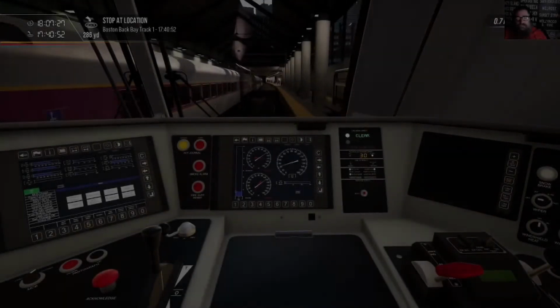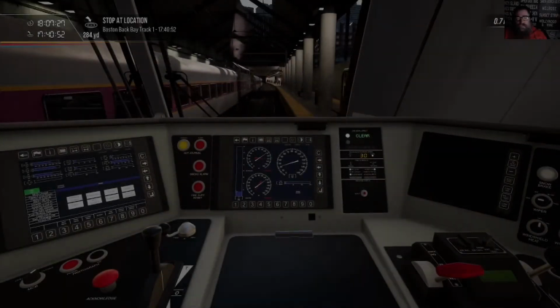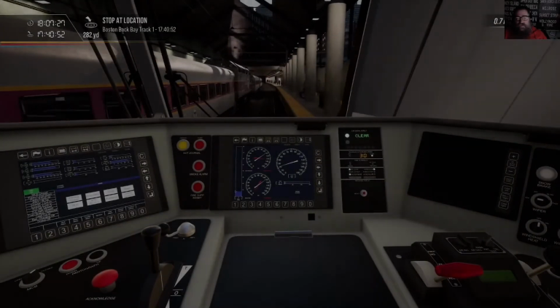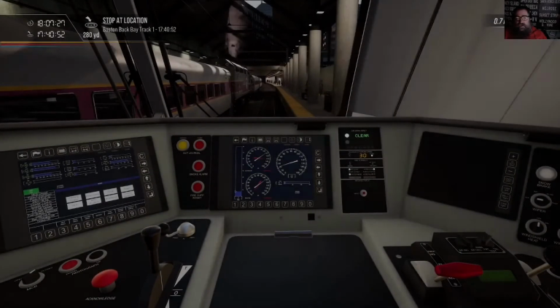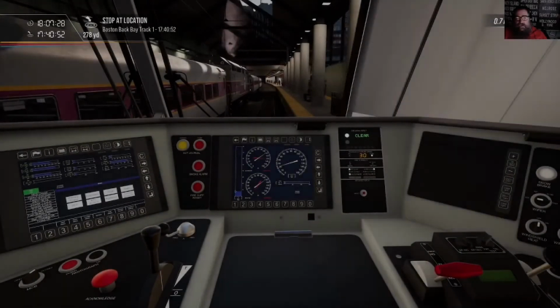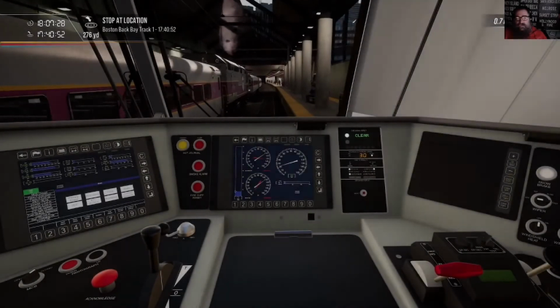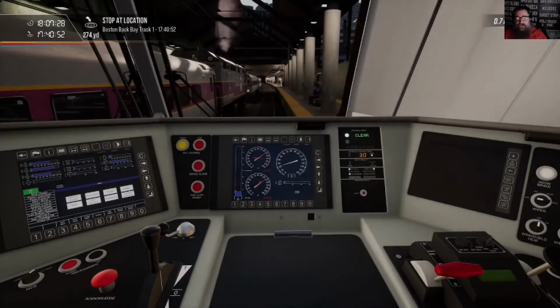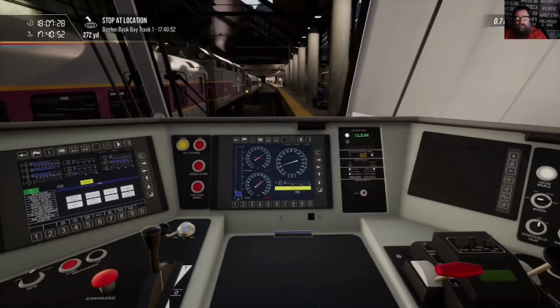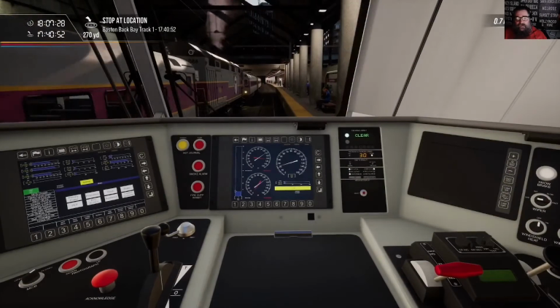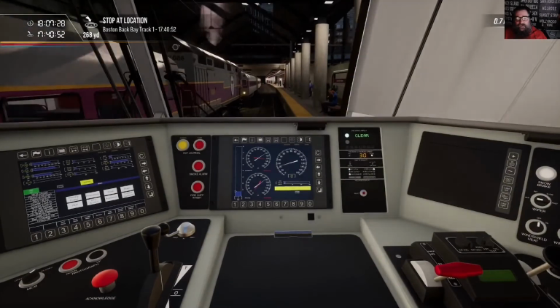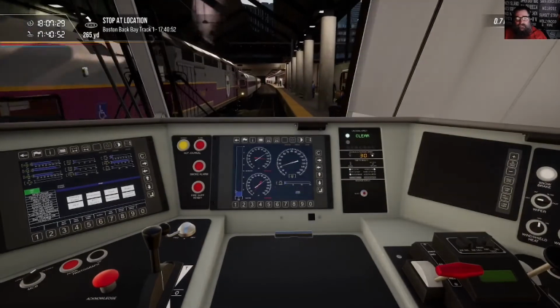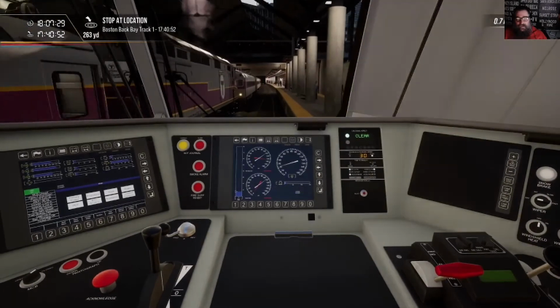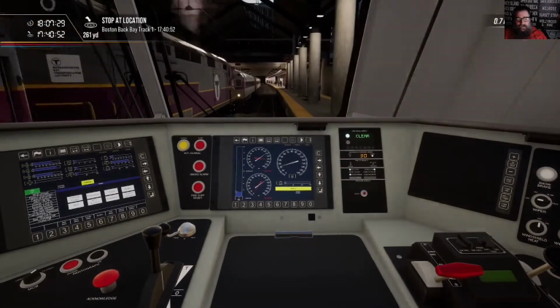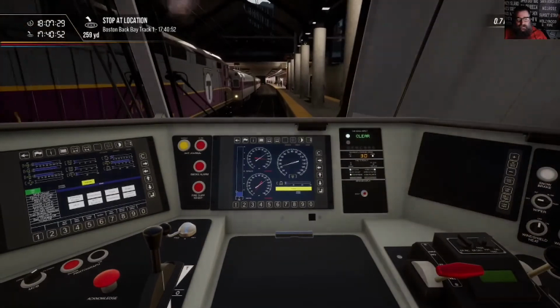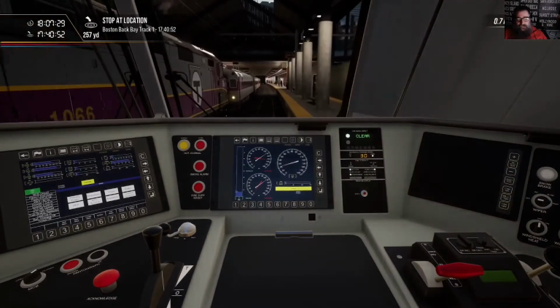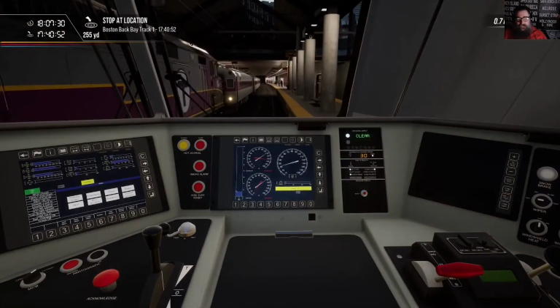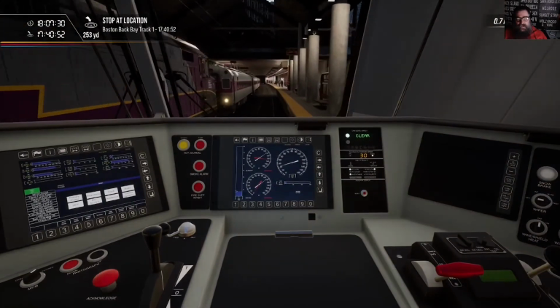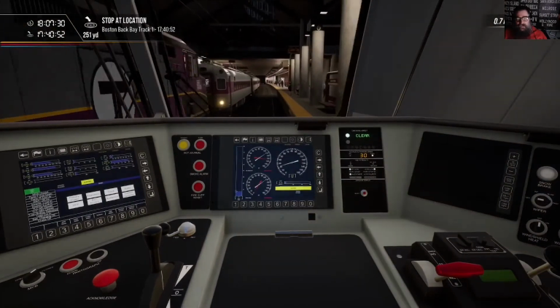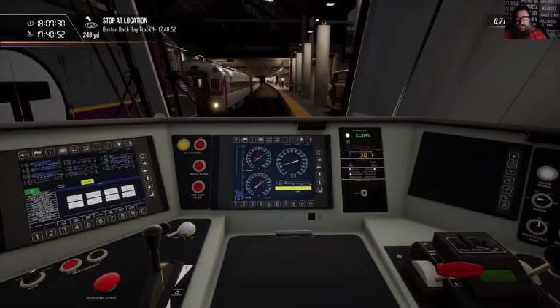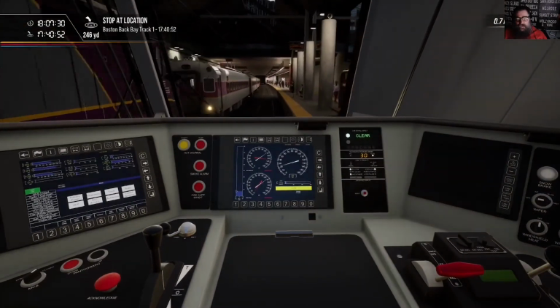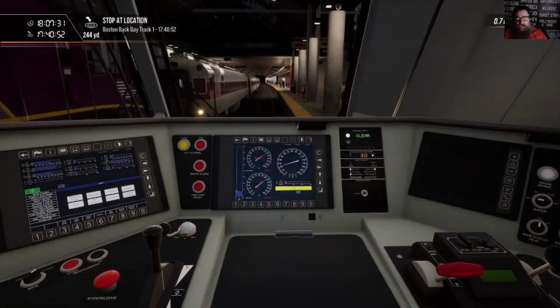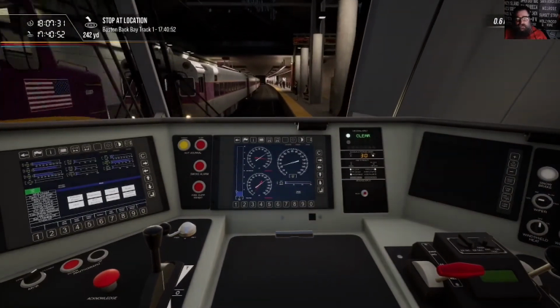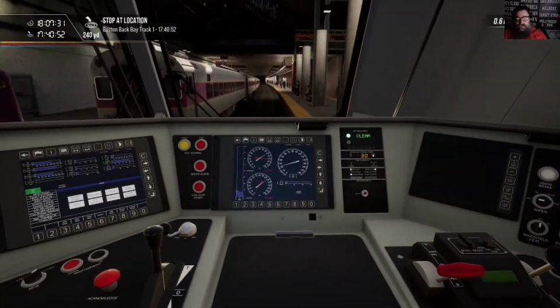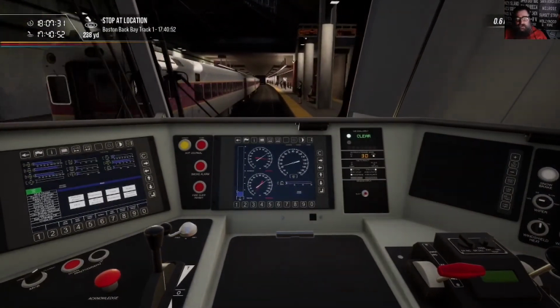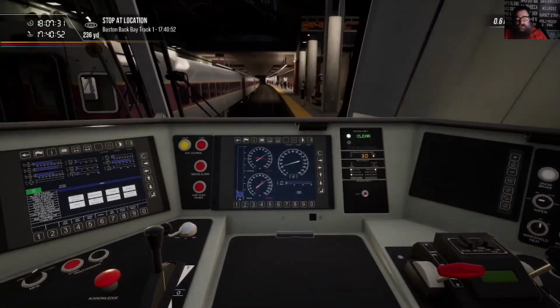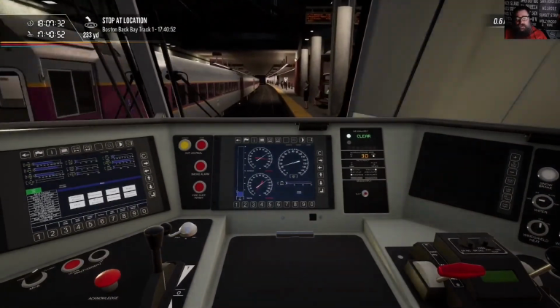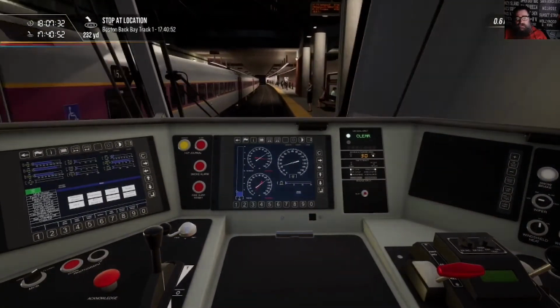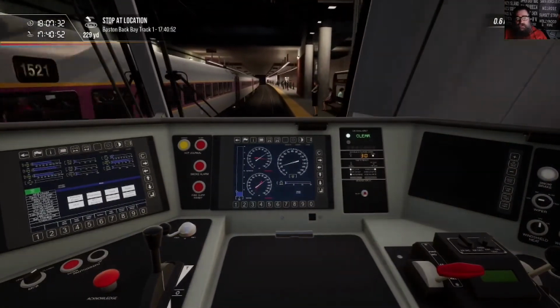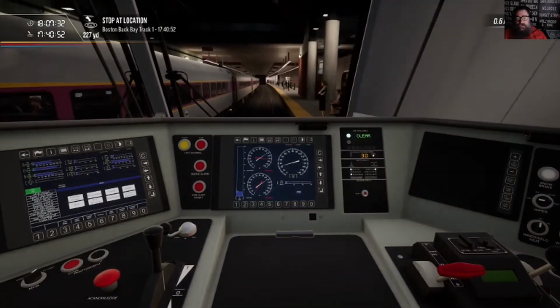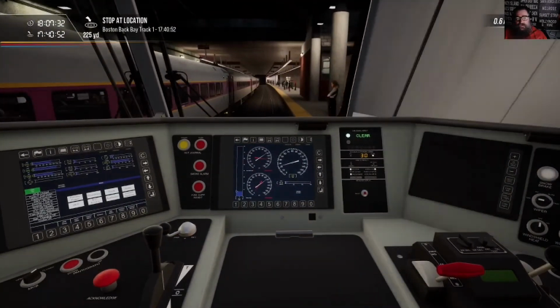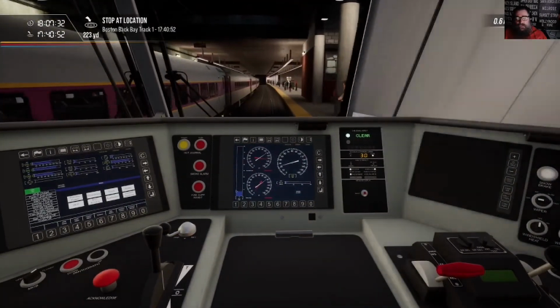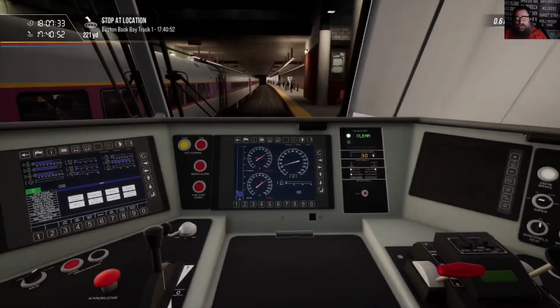So we're coming into a station here and the alerter's flashing. Acknowledge the alerter — all done.